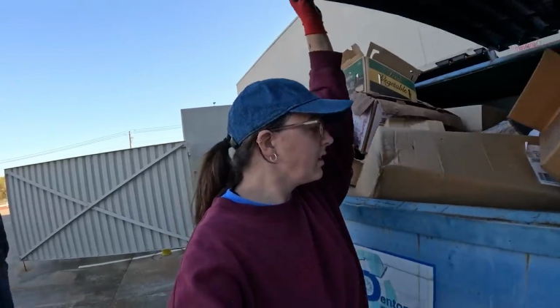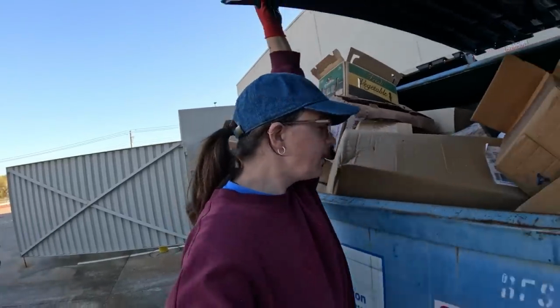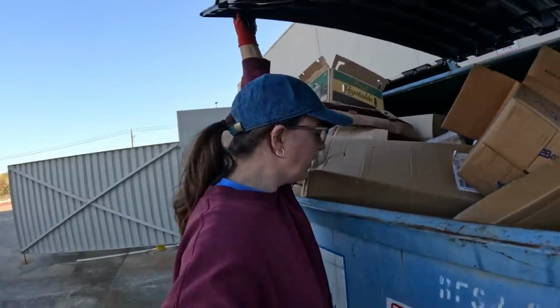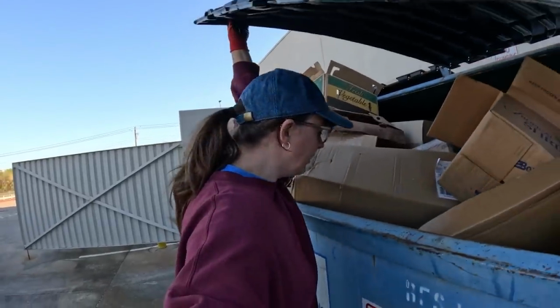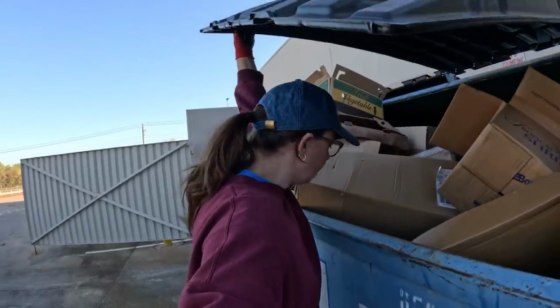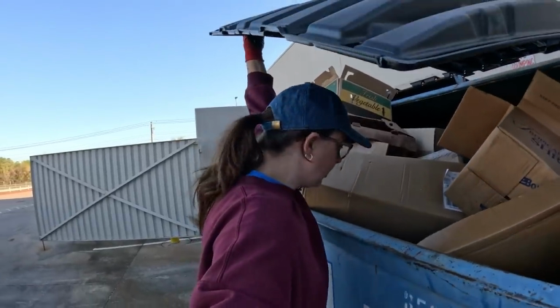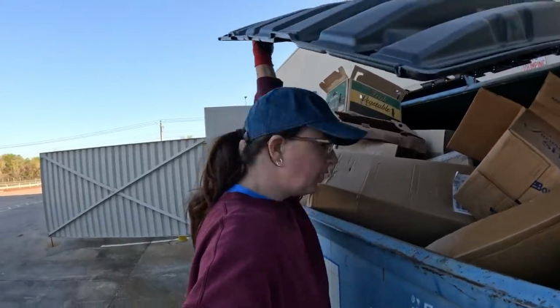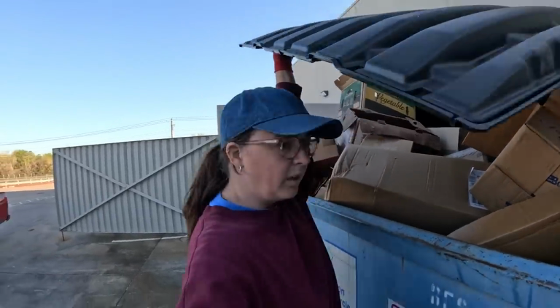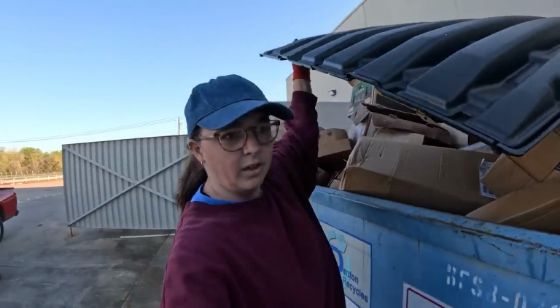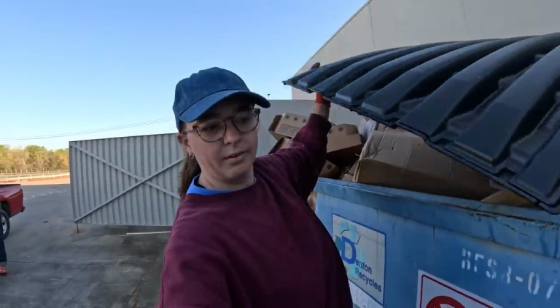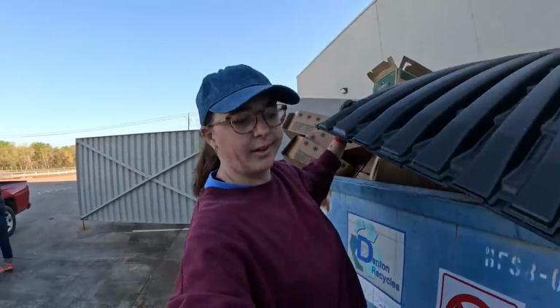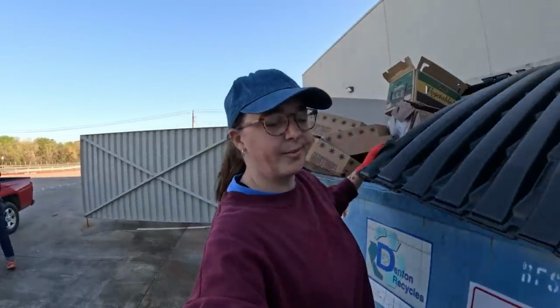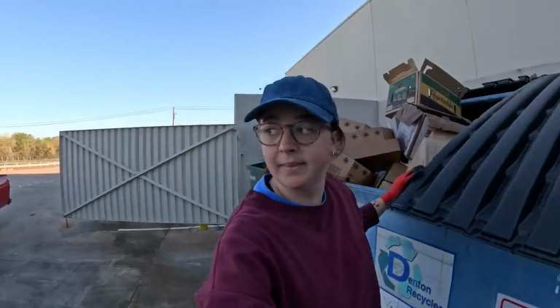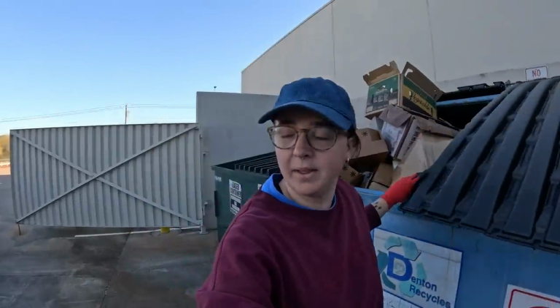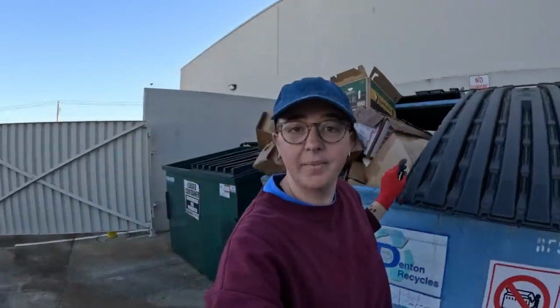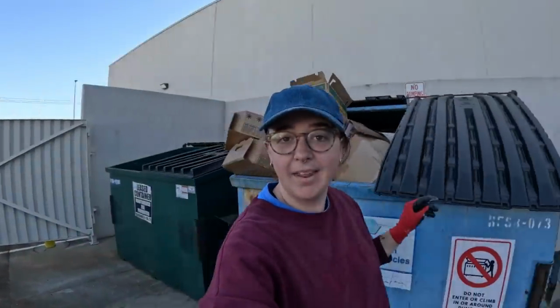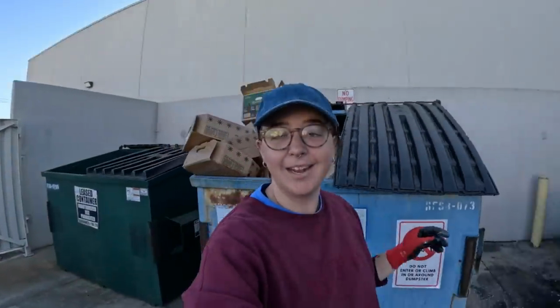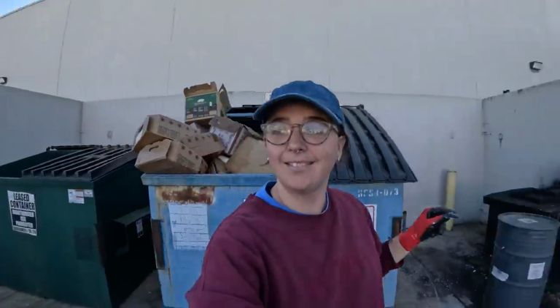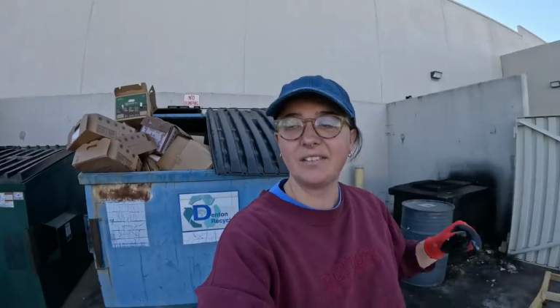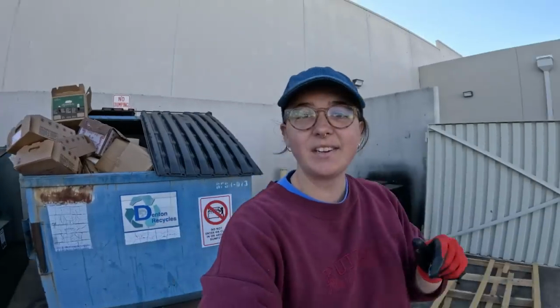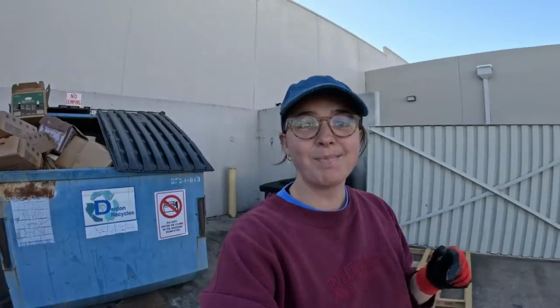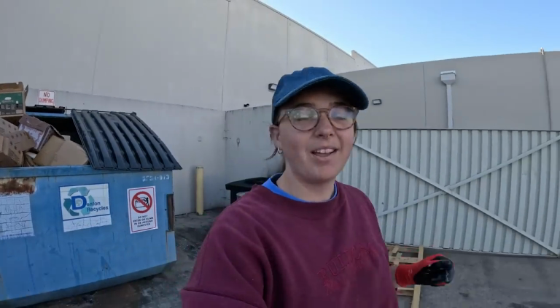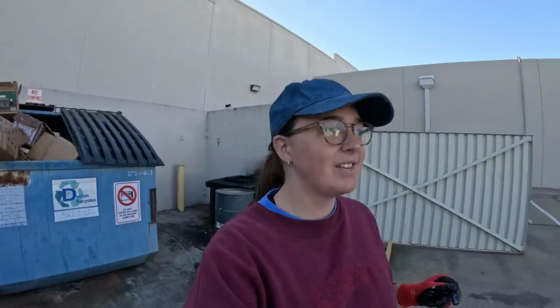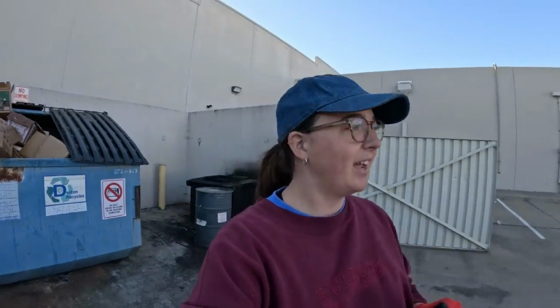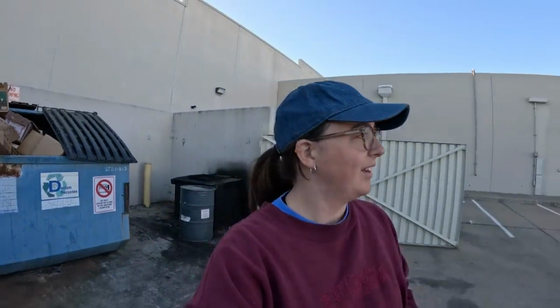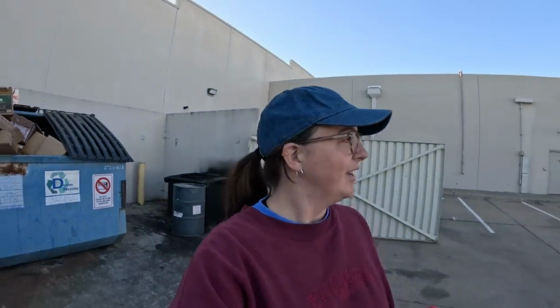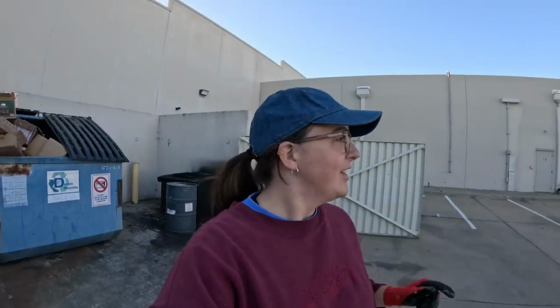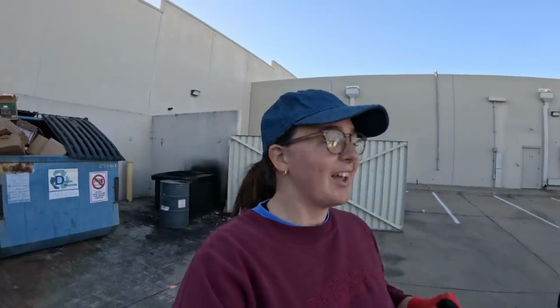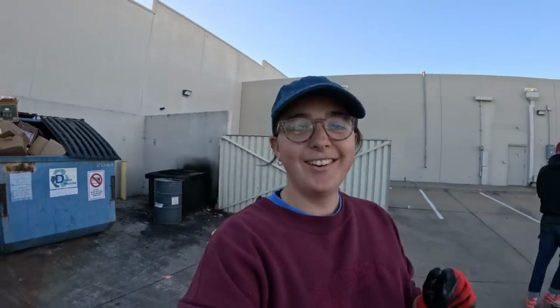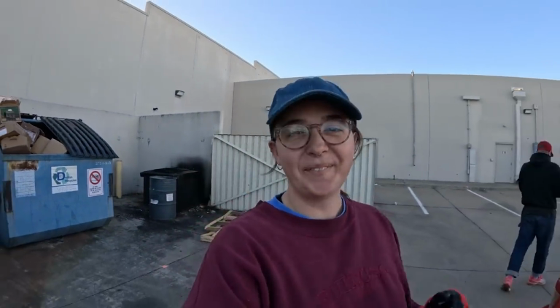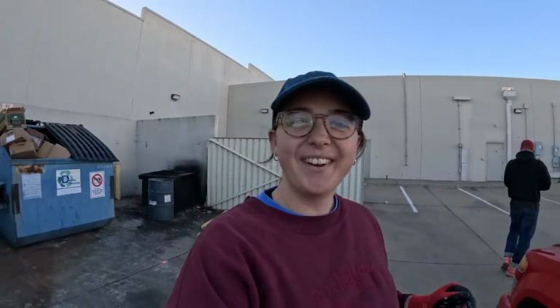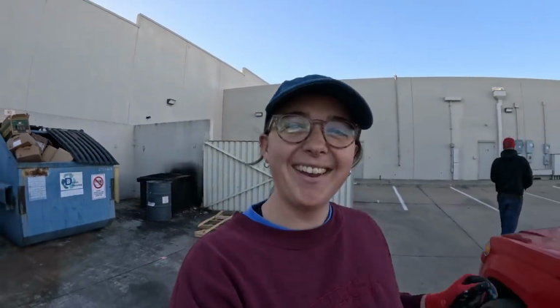Here's the recycling. Nothing at the very first spot of the day, so we're moving on.